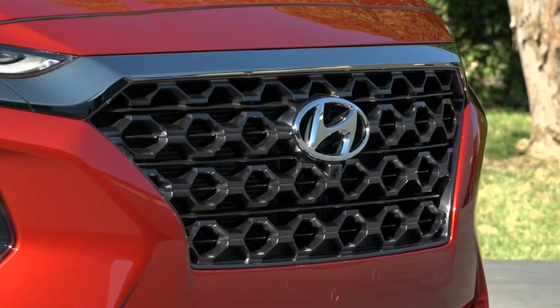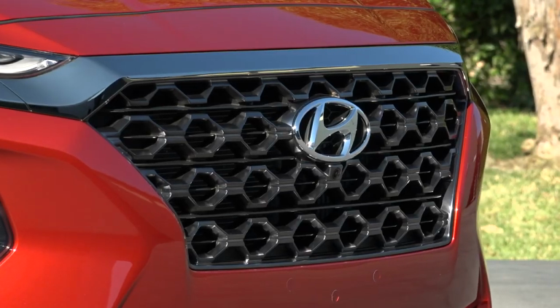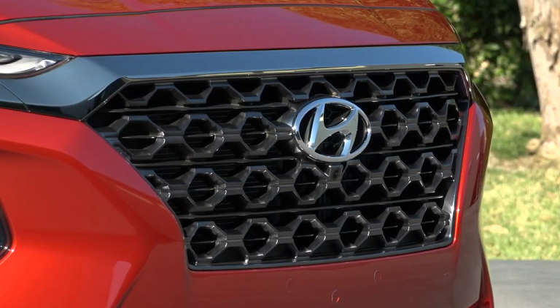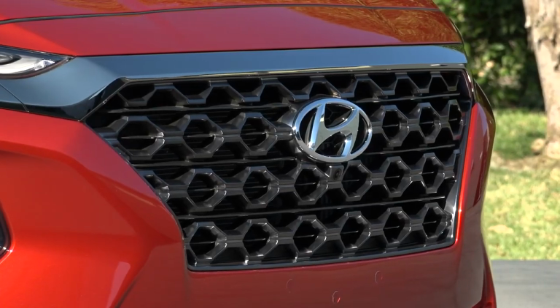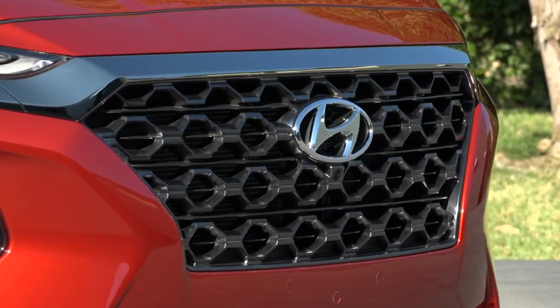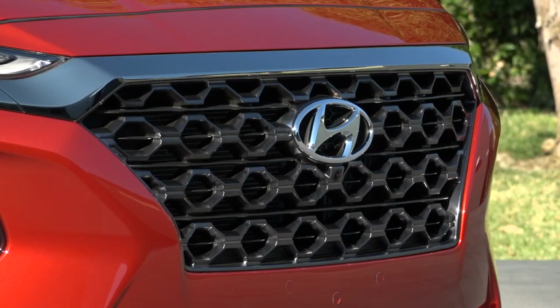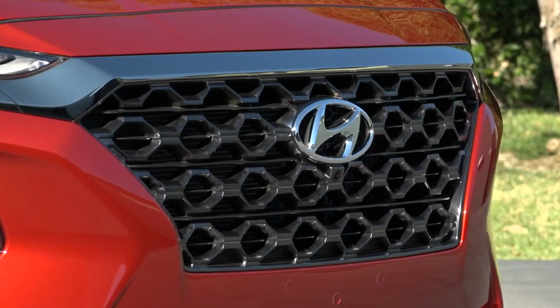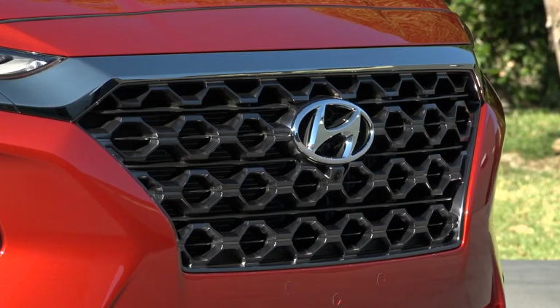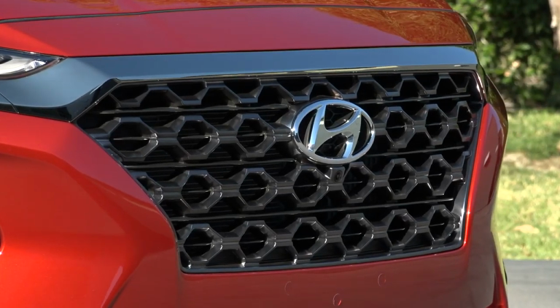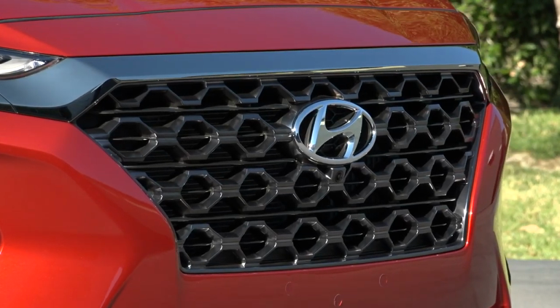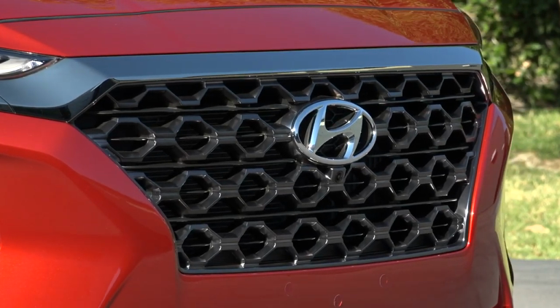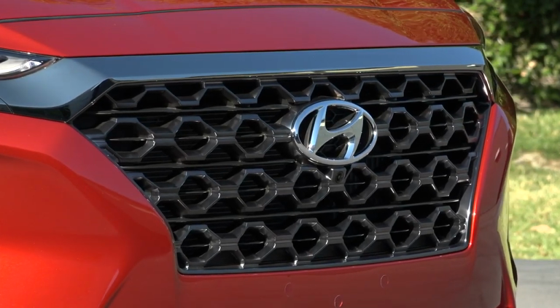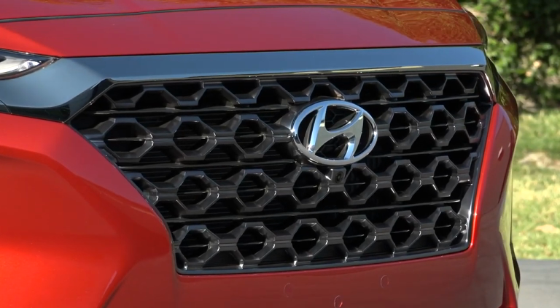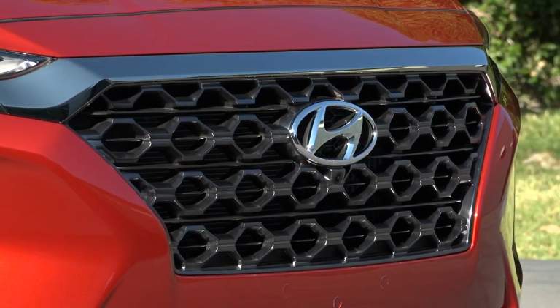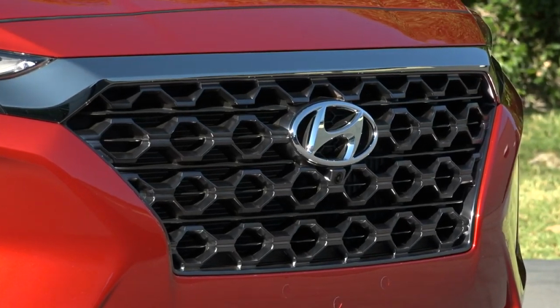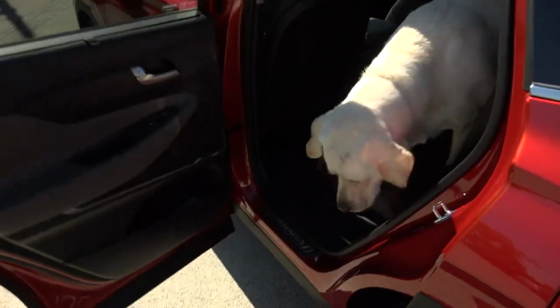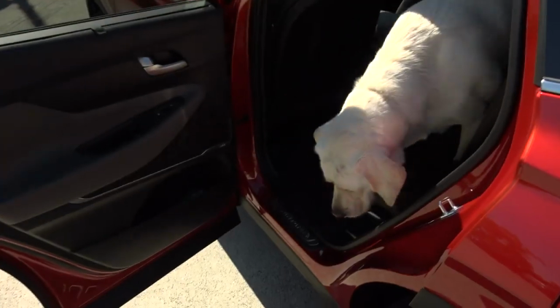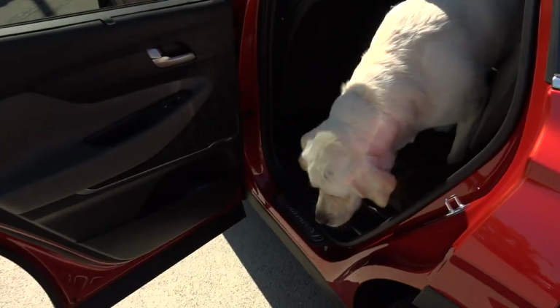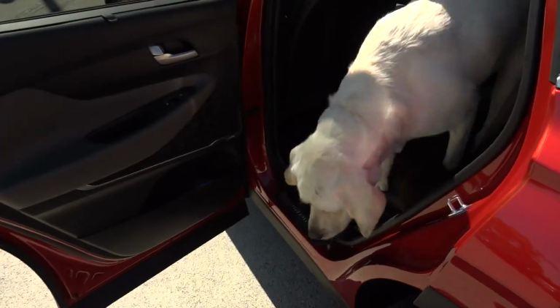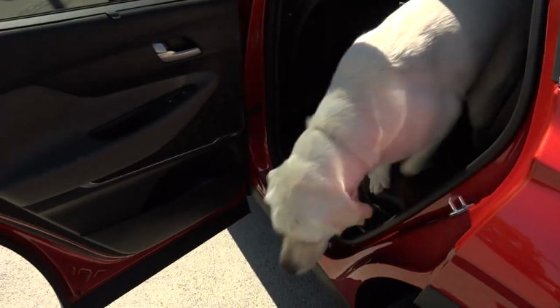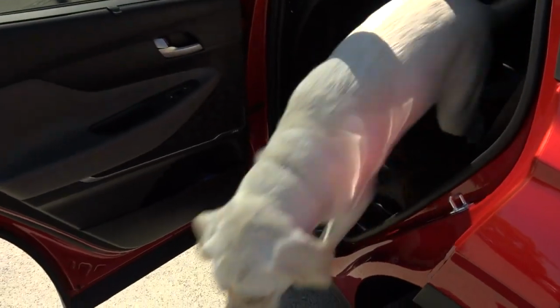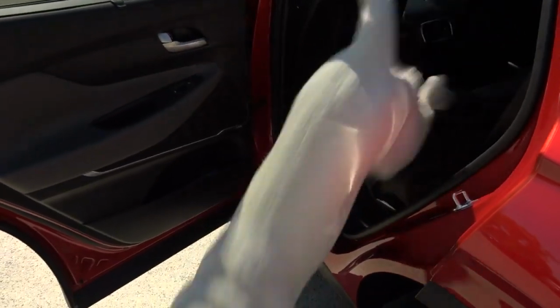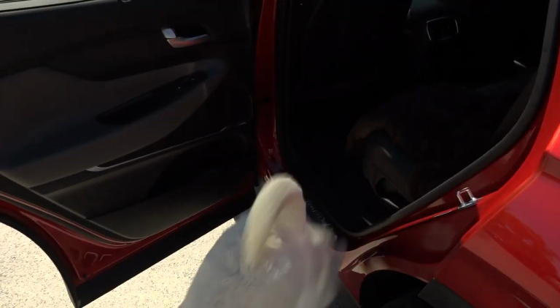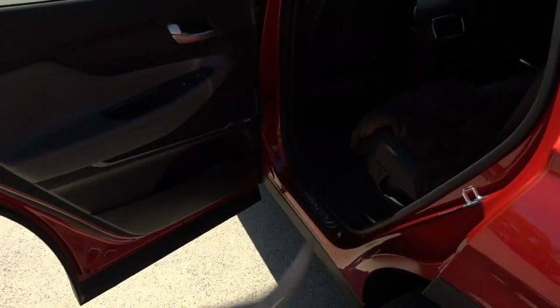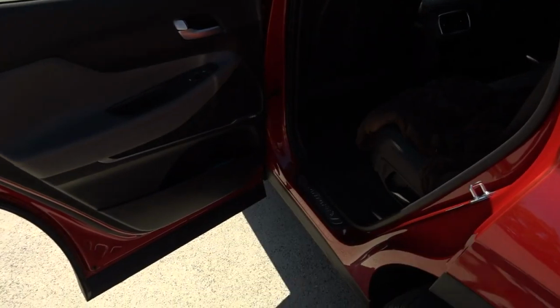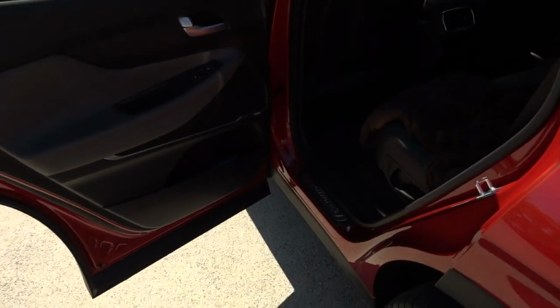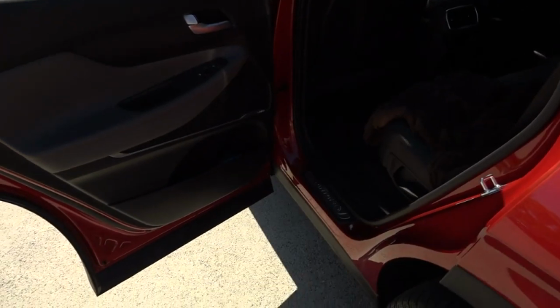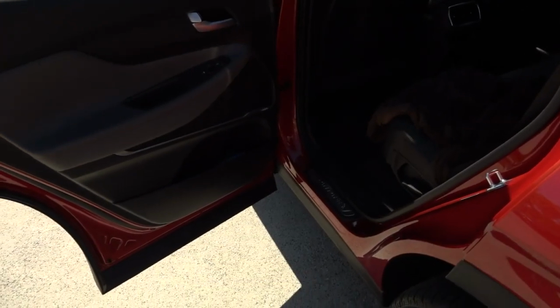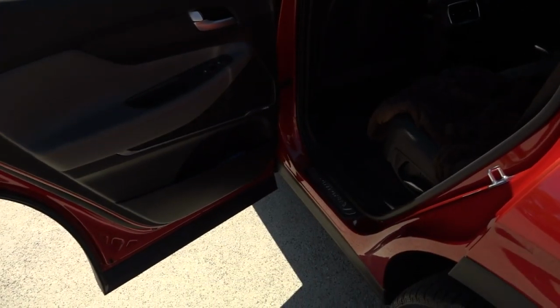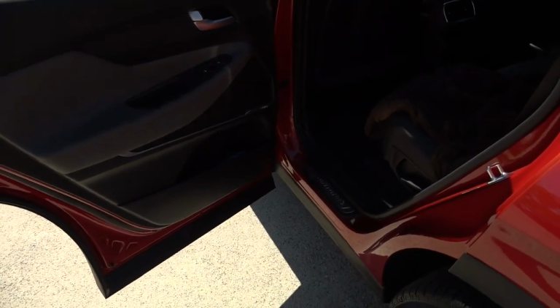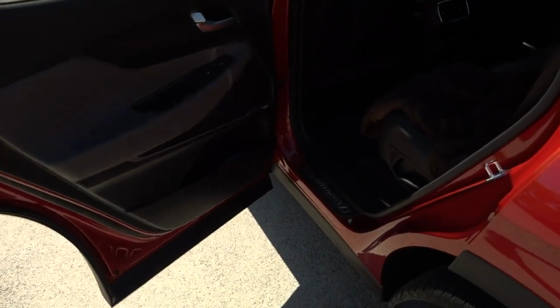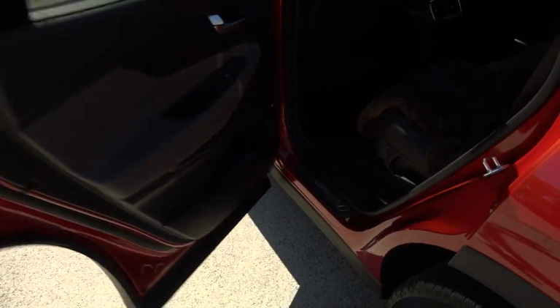These are just a couple of examples of how the 2019 Santa Fe keeps you and your family safe.